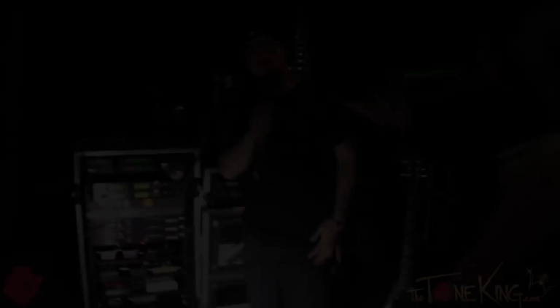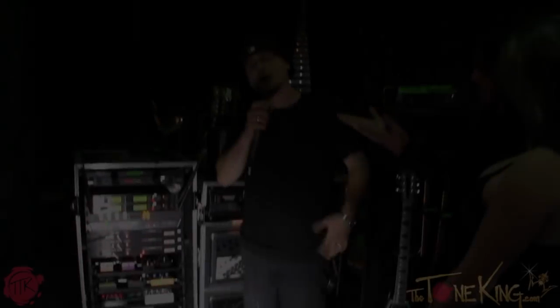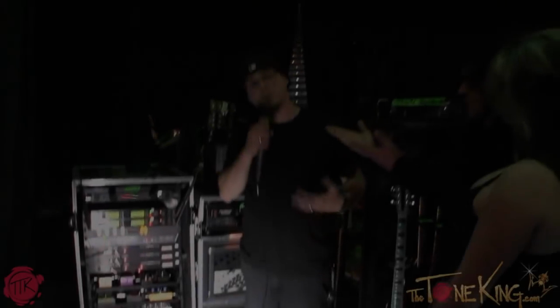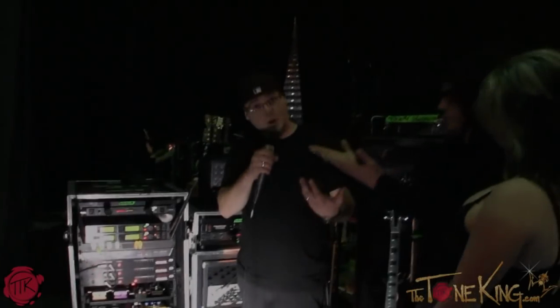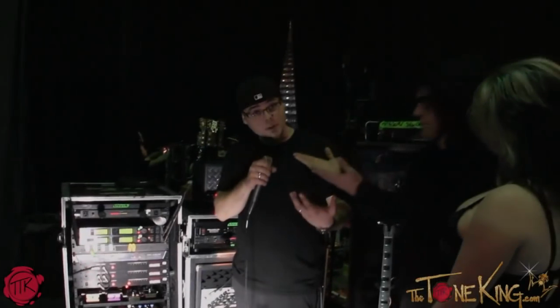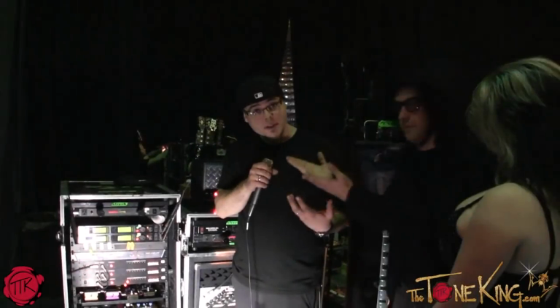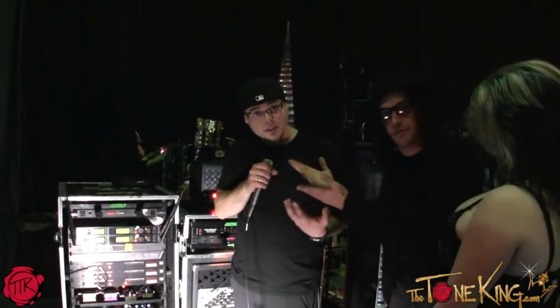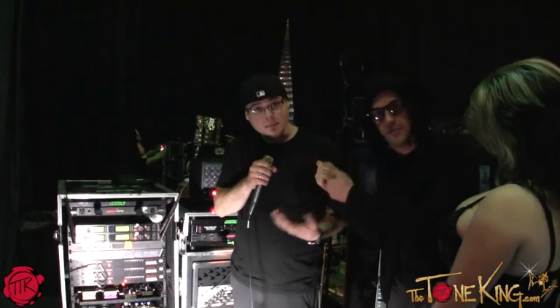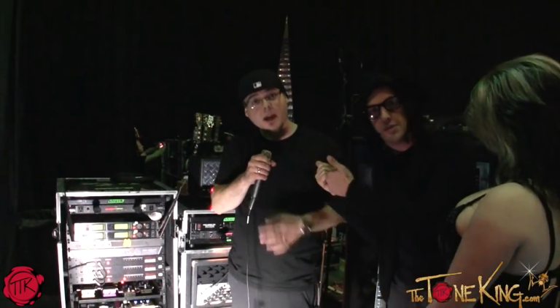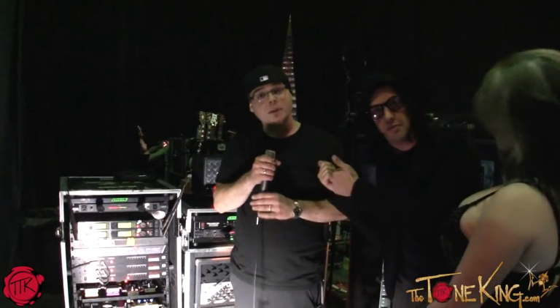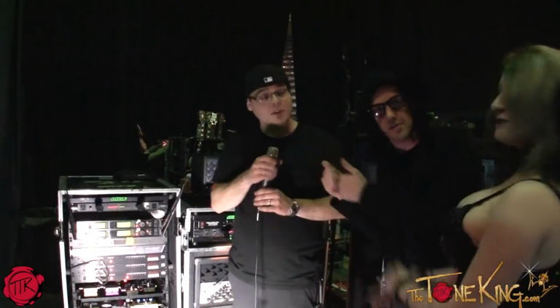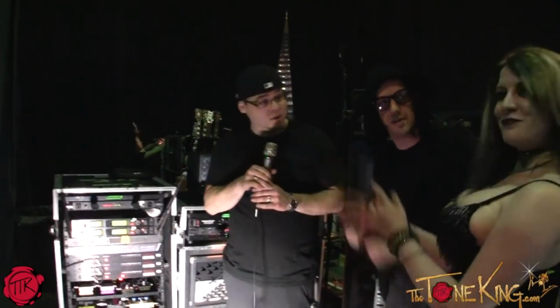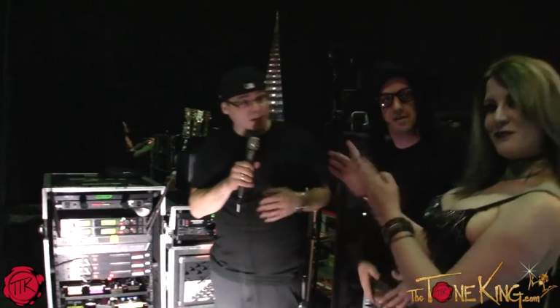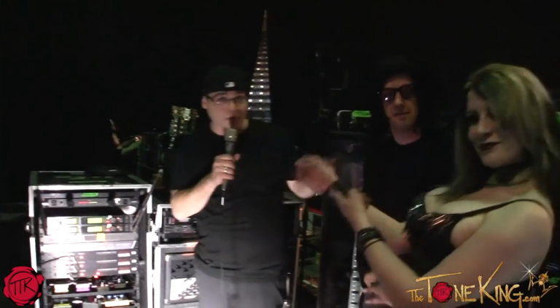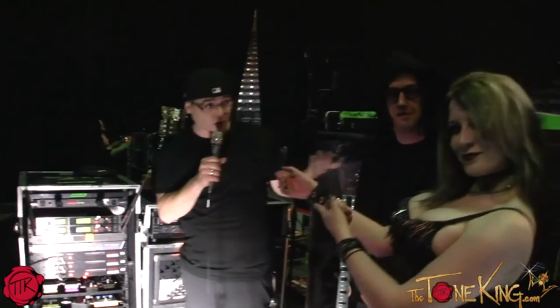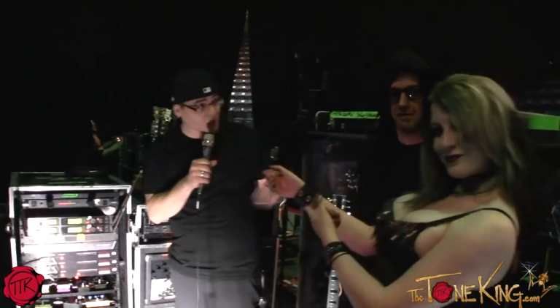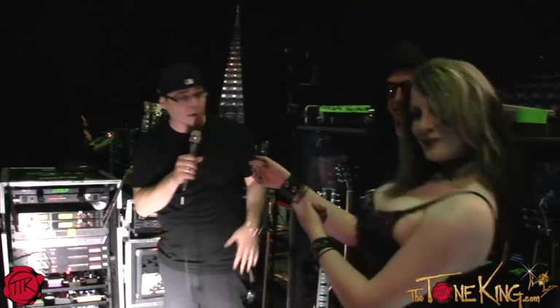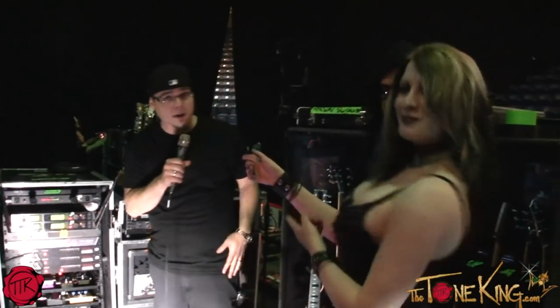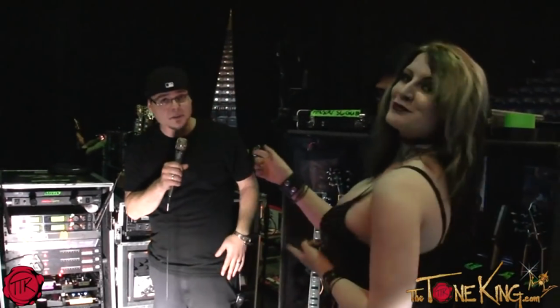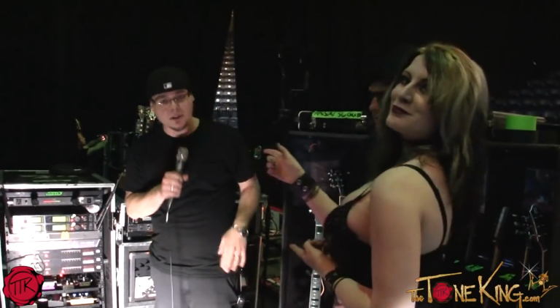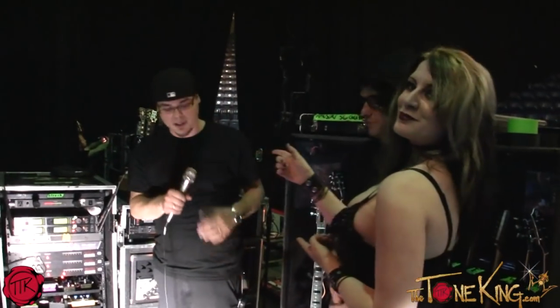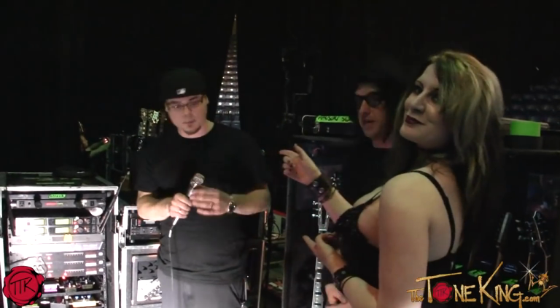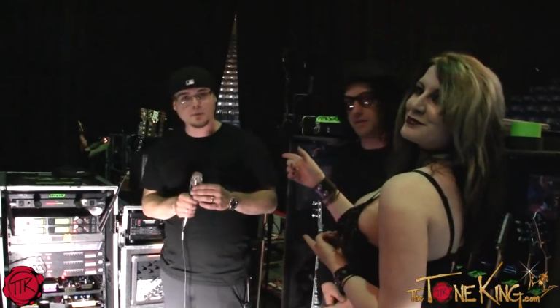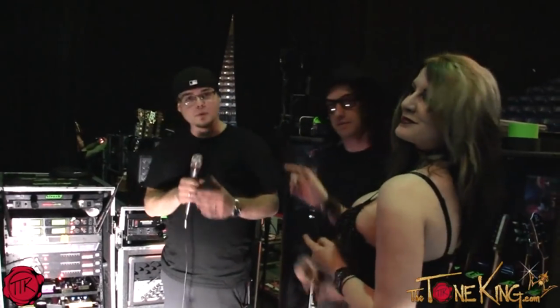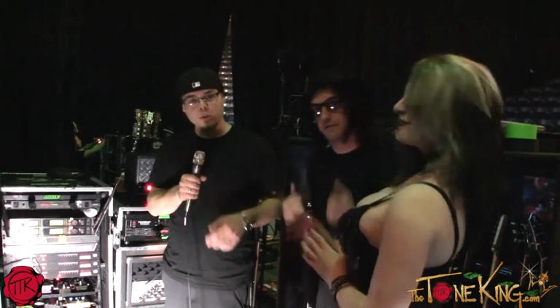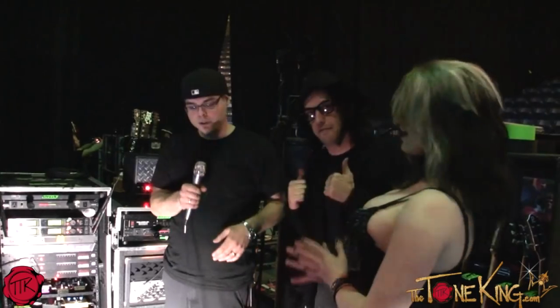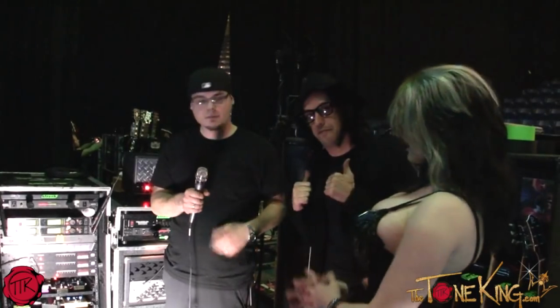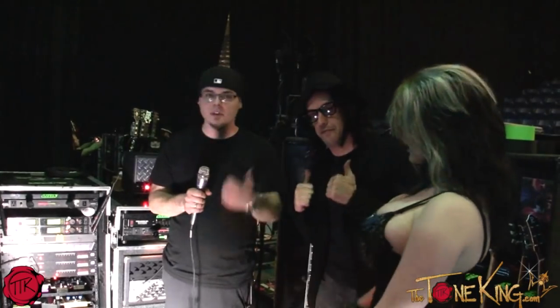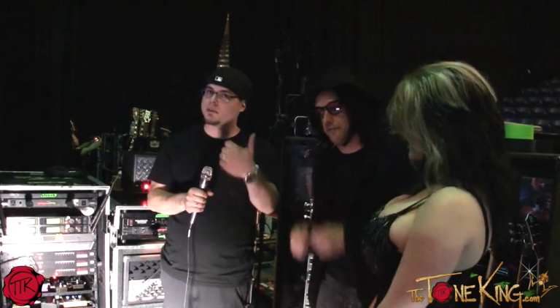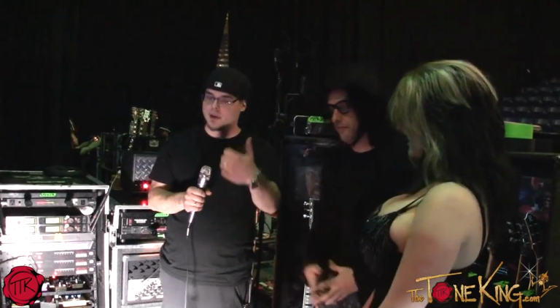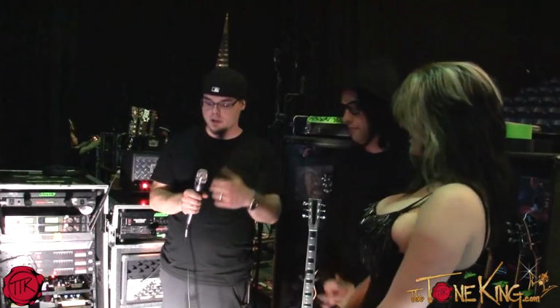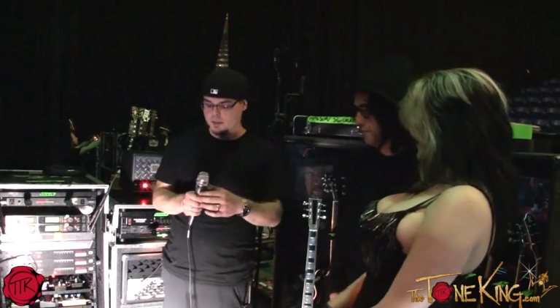My name is Mark Lubetzky. I'm the guitar tech for Twiggy Ramirez. Have been for a few years. Love it. Great job.